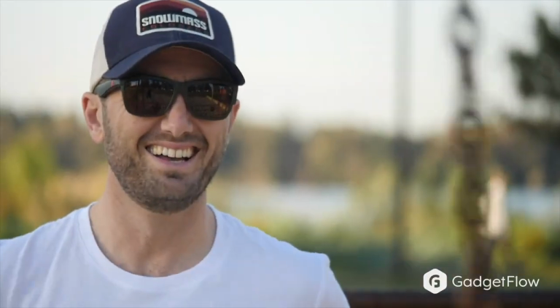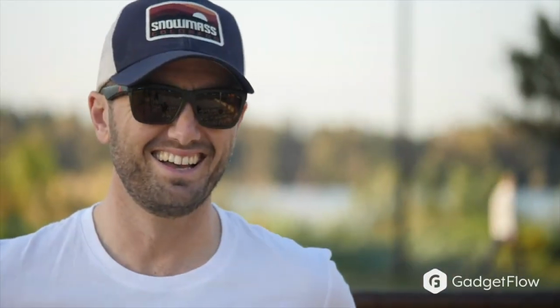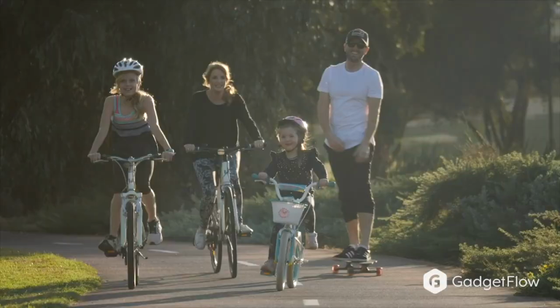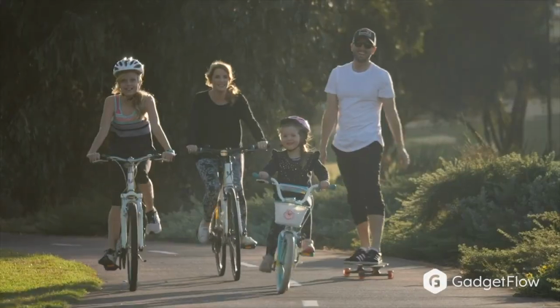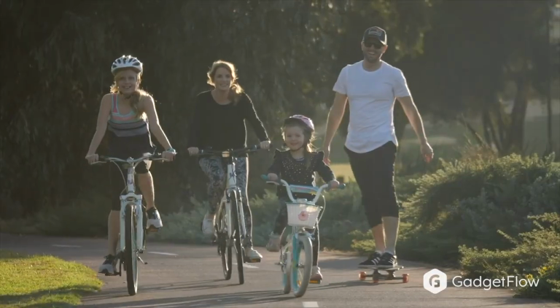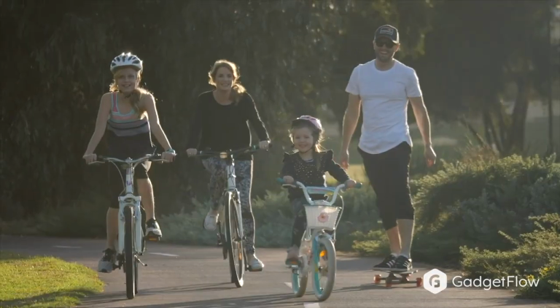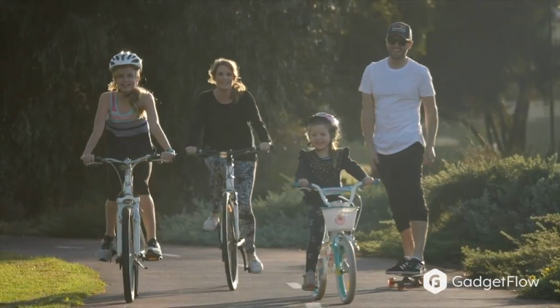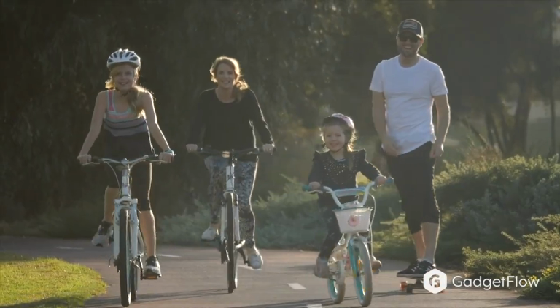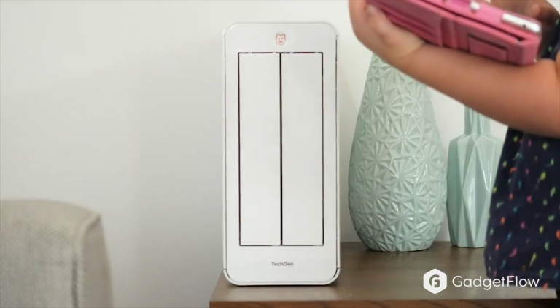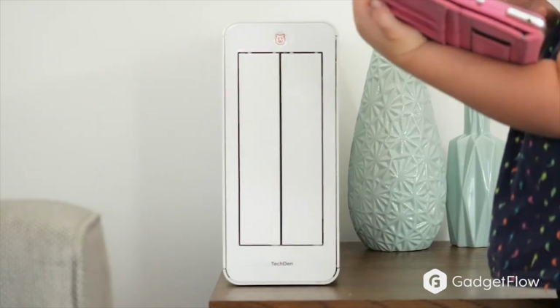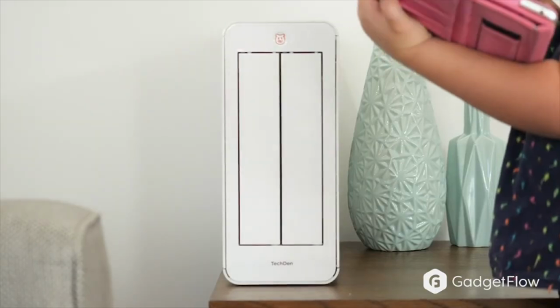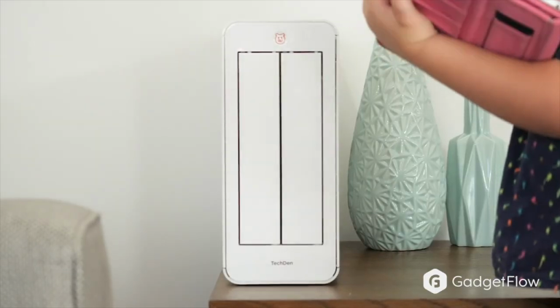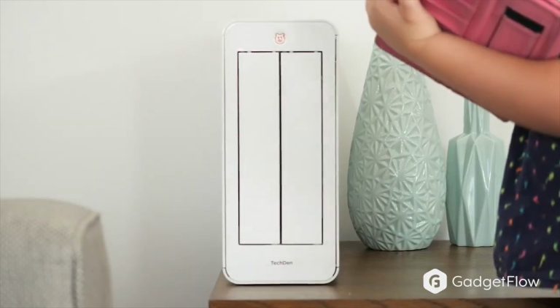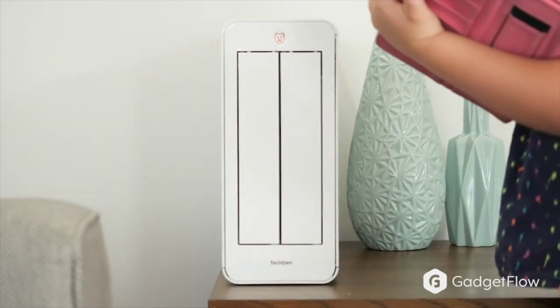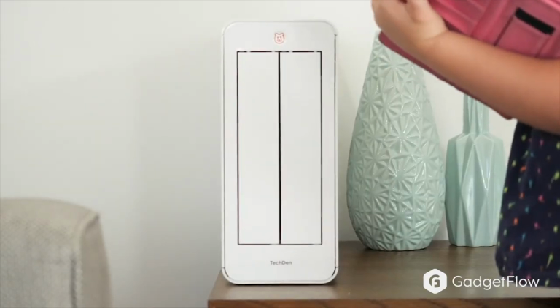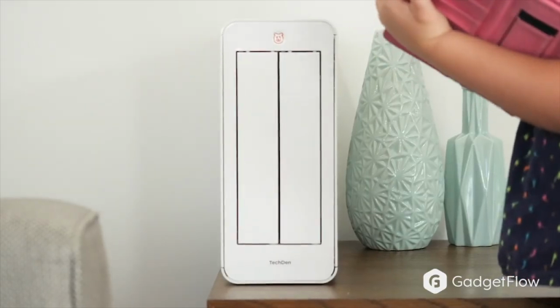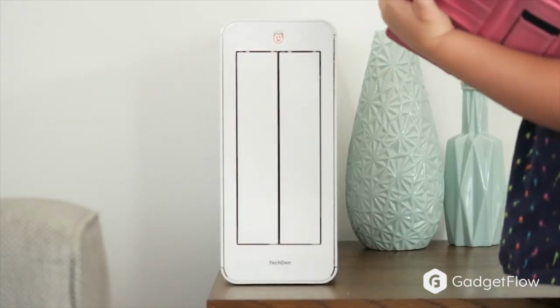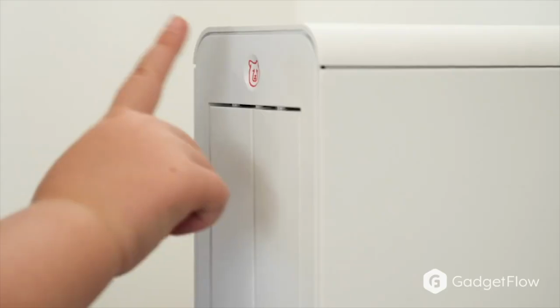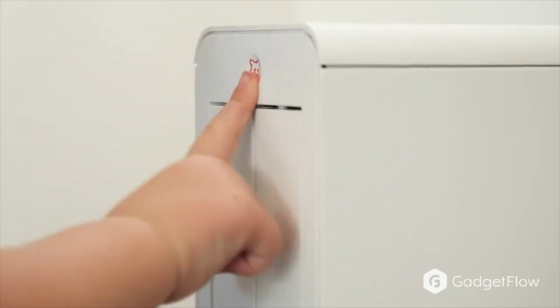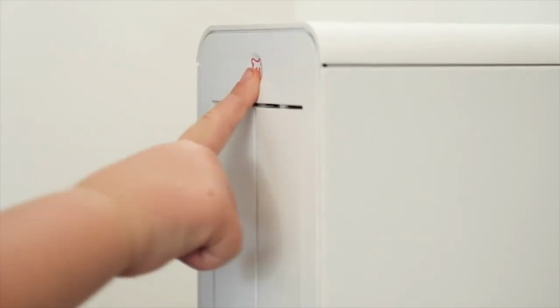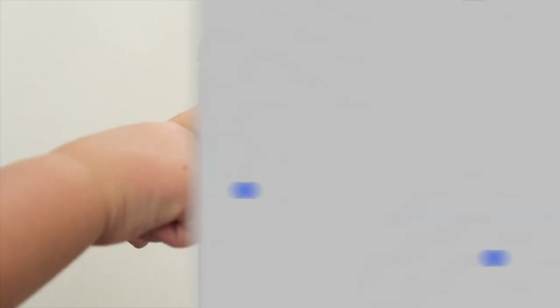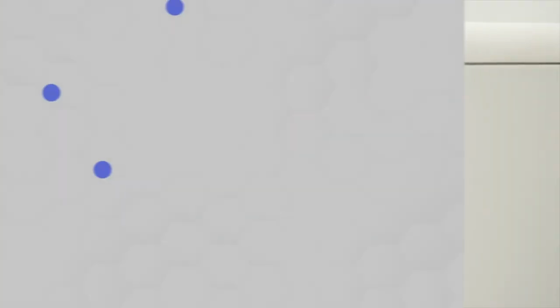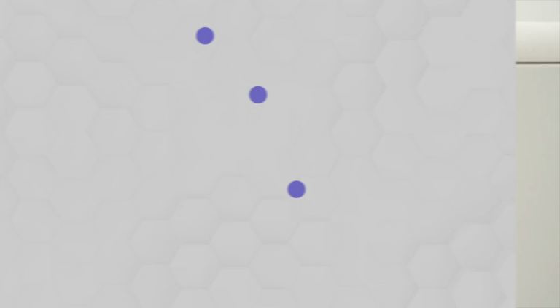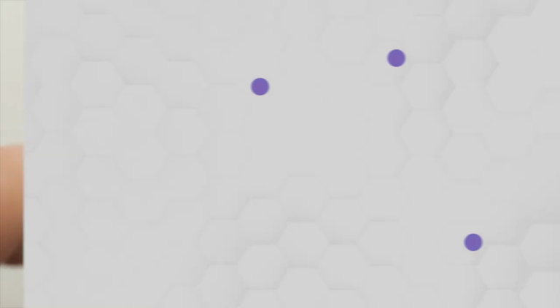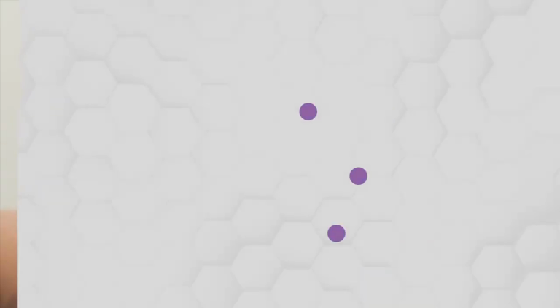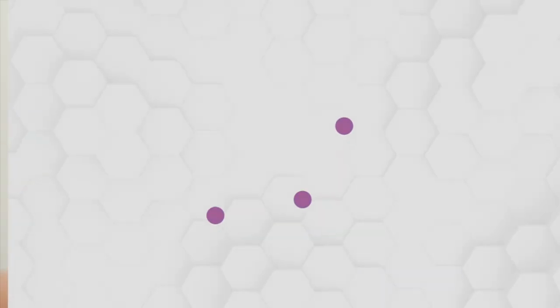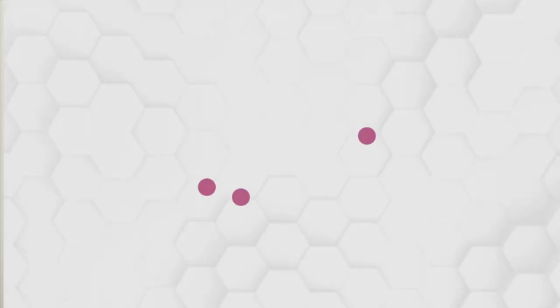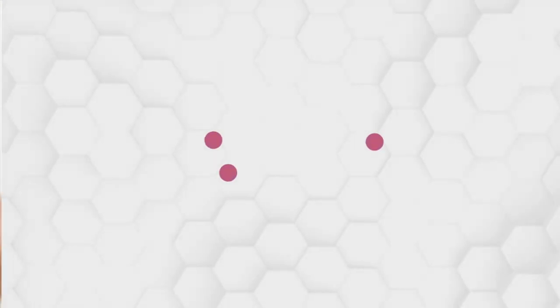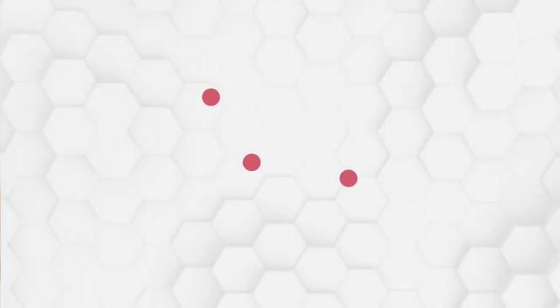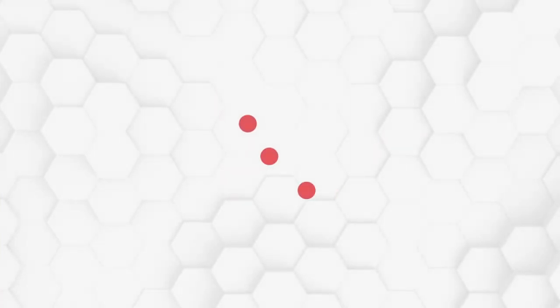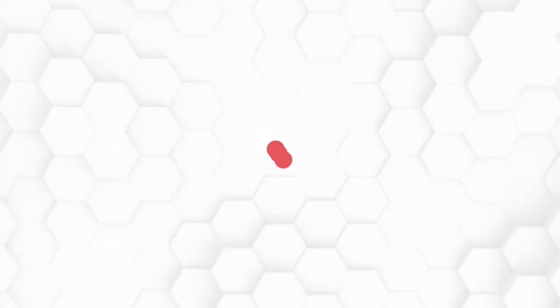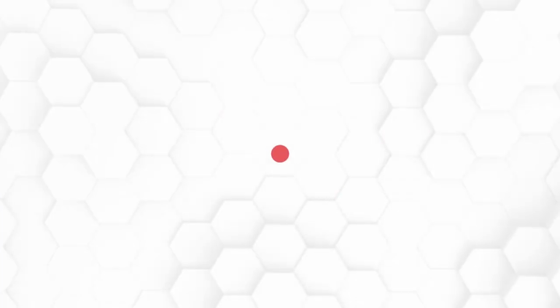So if you're looking for a way to develop healthy screen habits in your home, check out TechDen on GadgetFlow today.